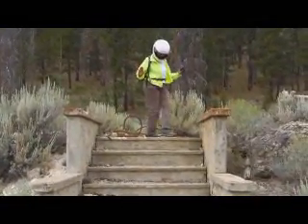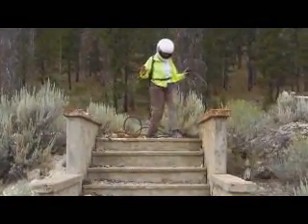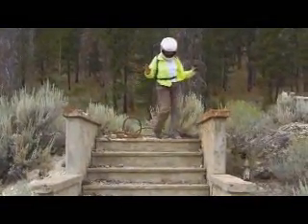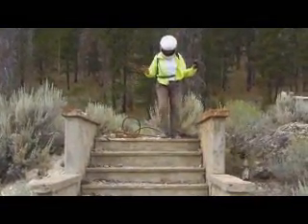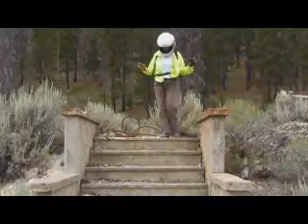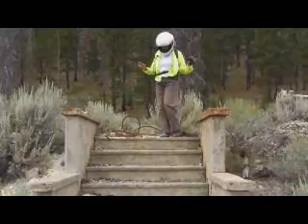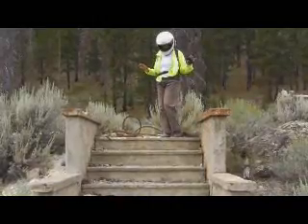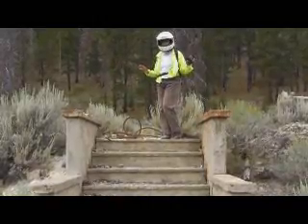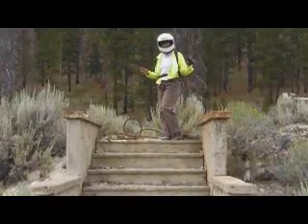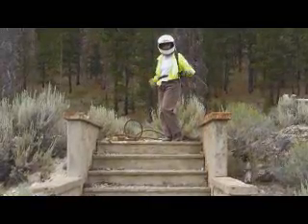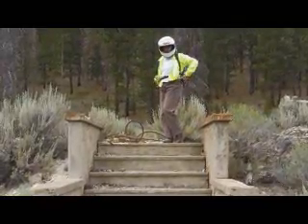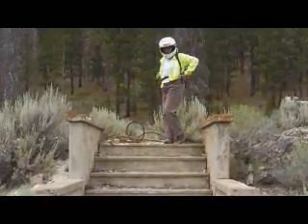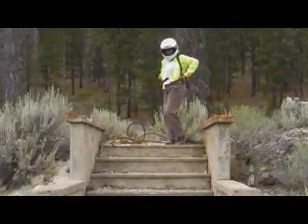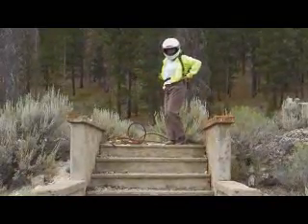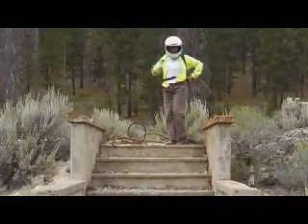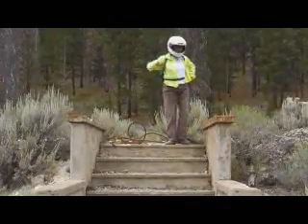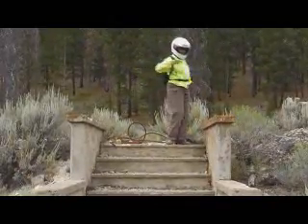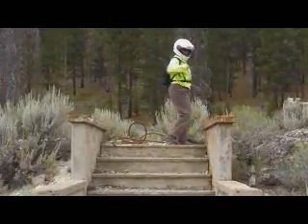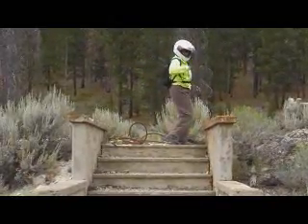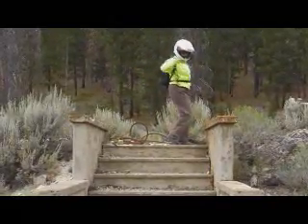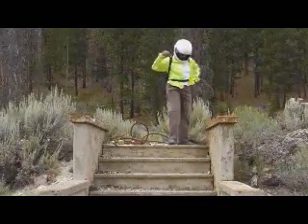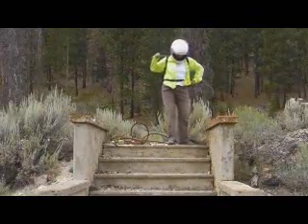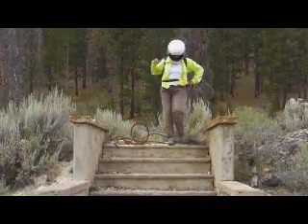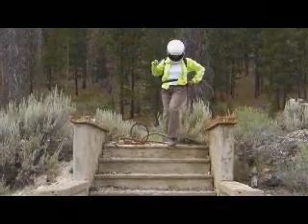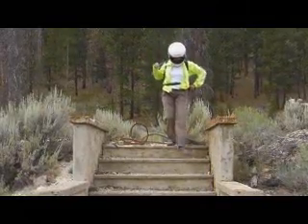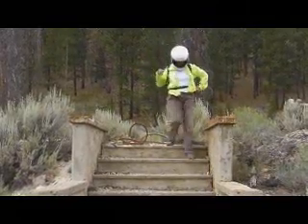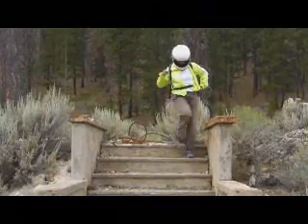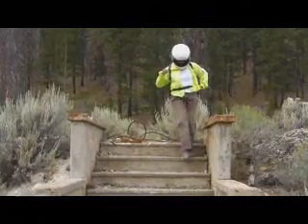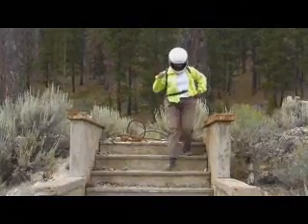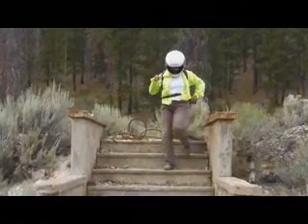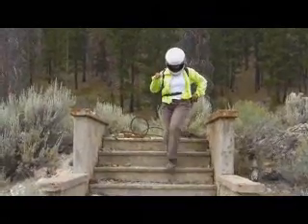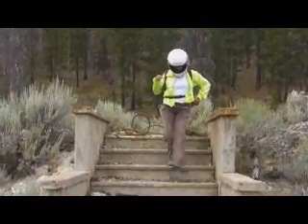The perfect setting for a fashion show. If only I had my best apron.